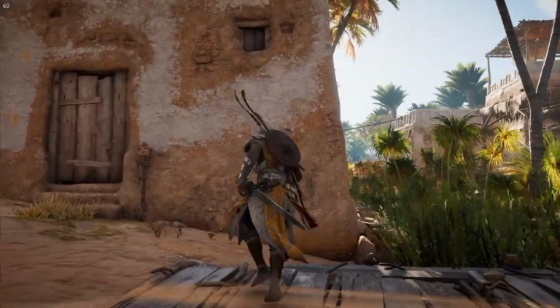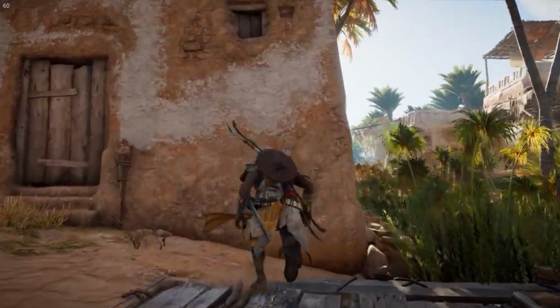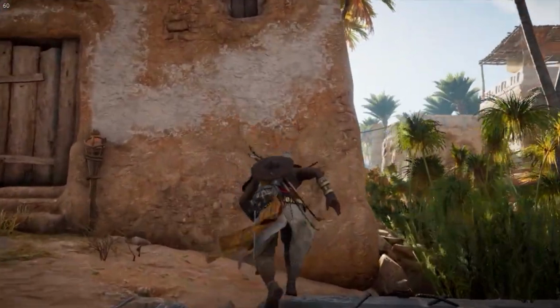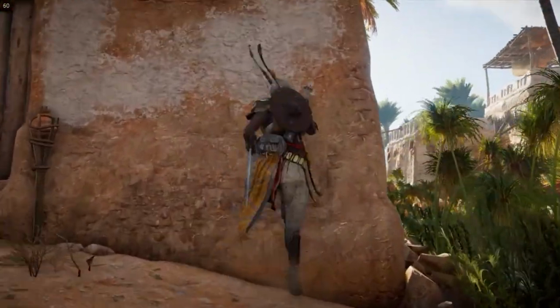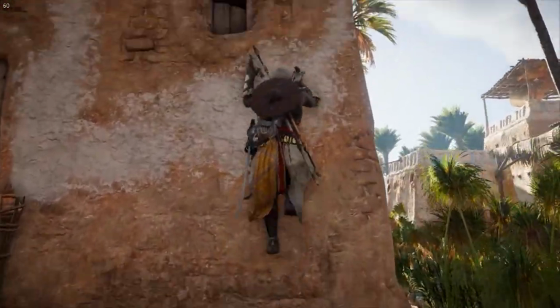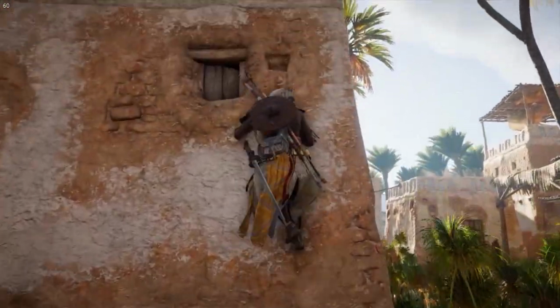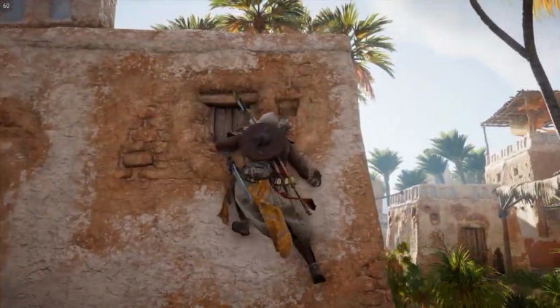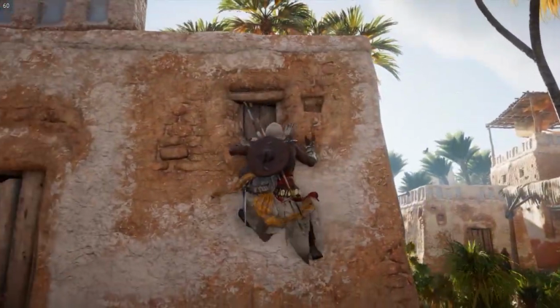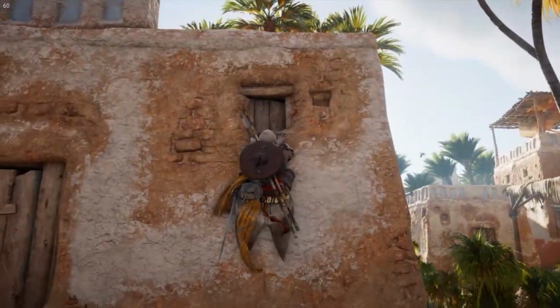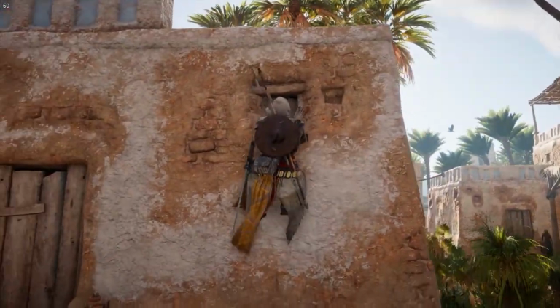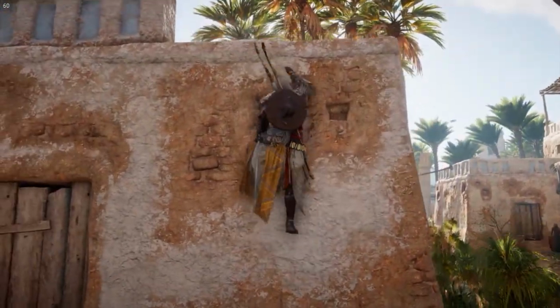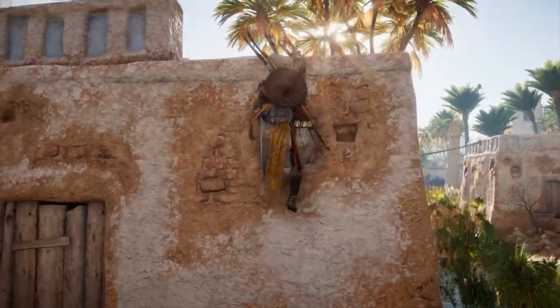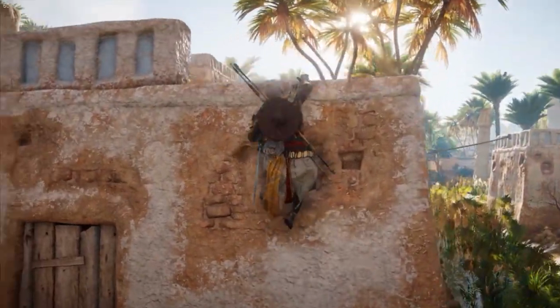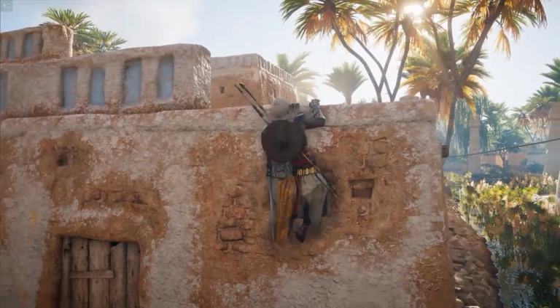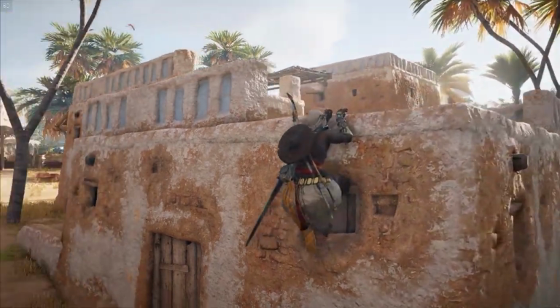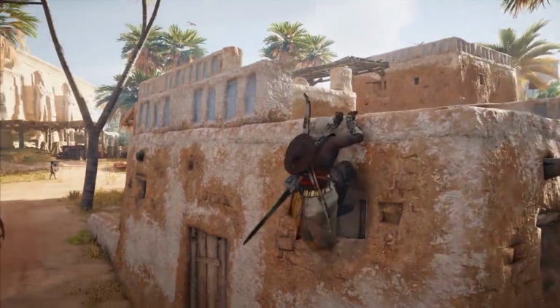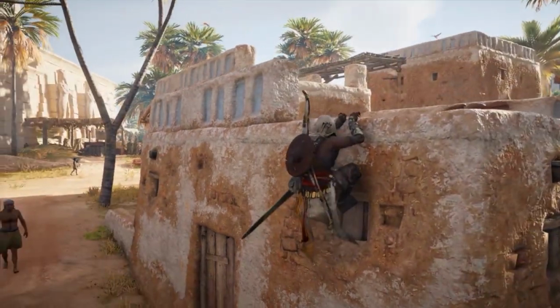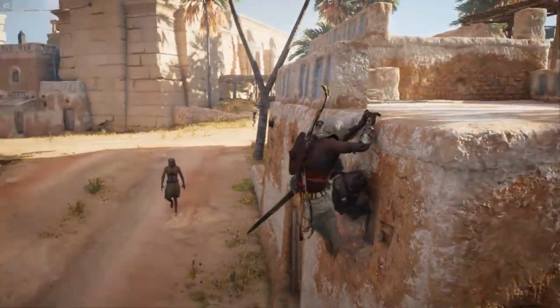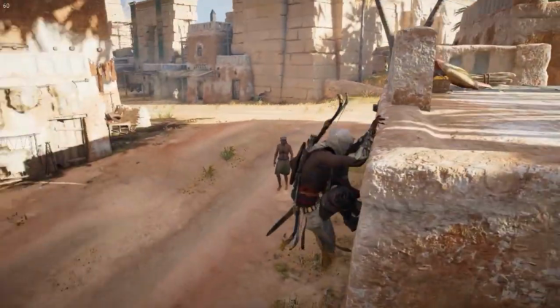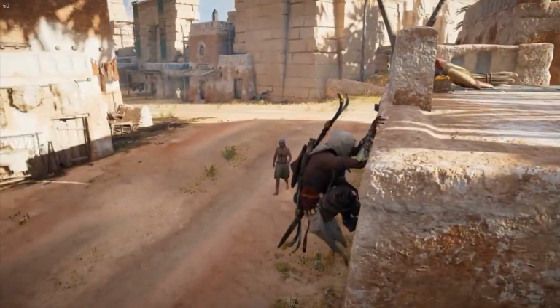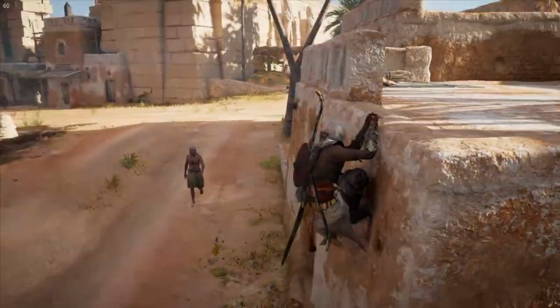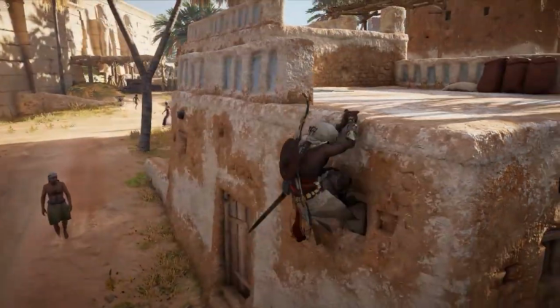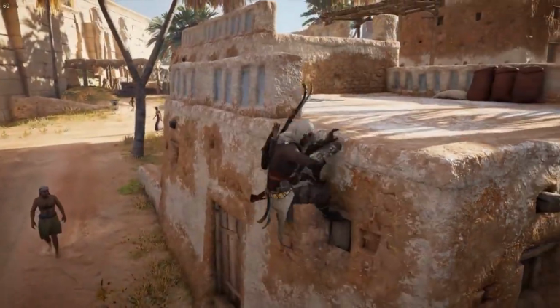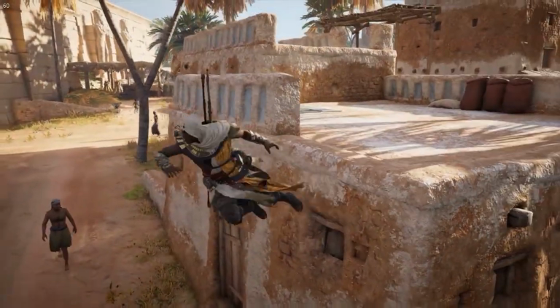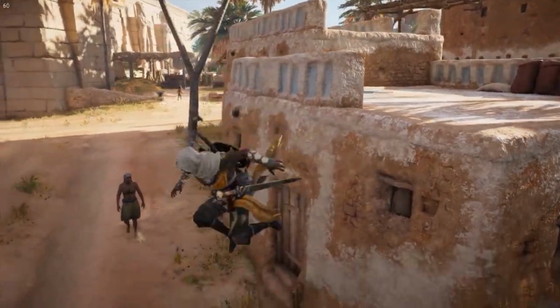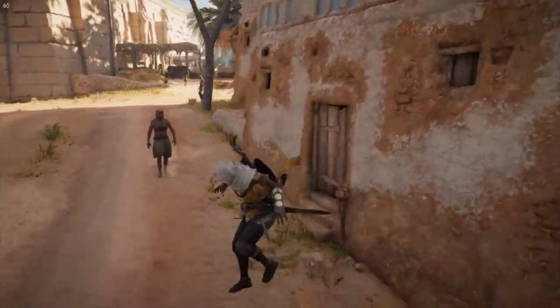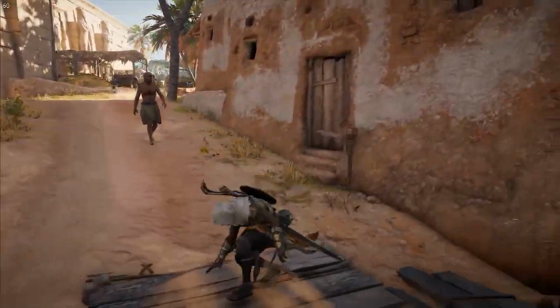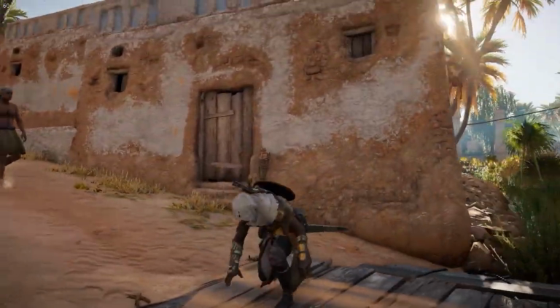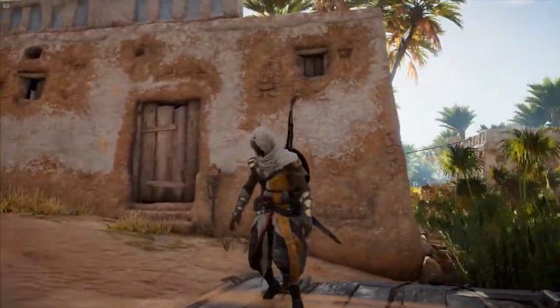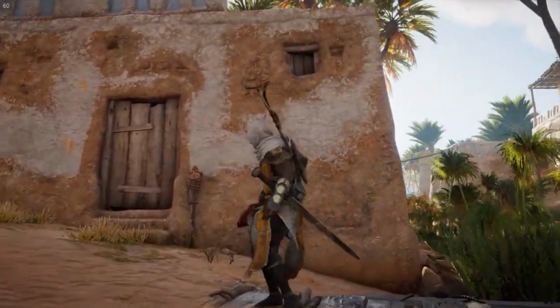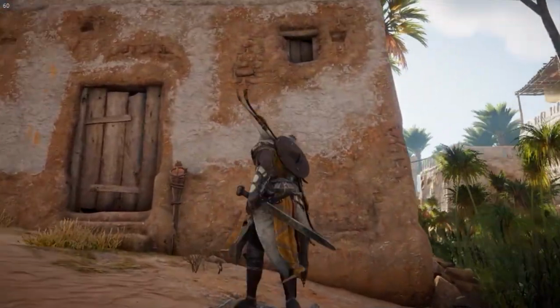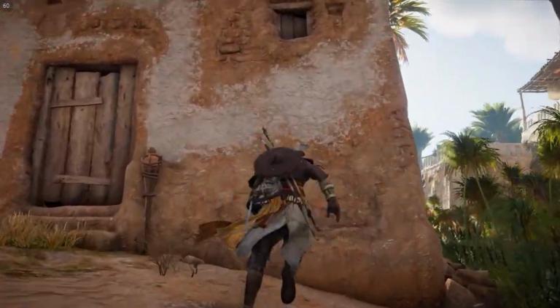For back ejects, you would just climb a wall. You can be on the side of a wall and just back eject. It's fine.